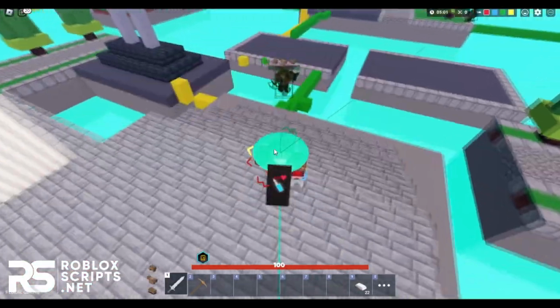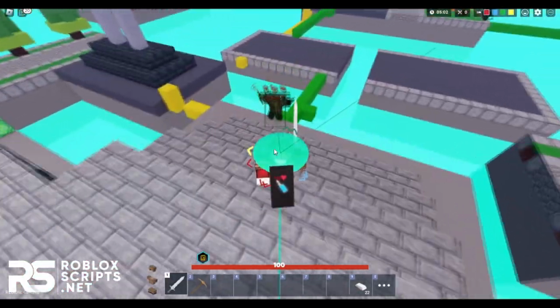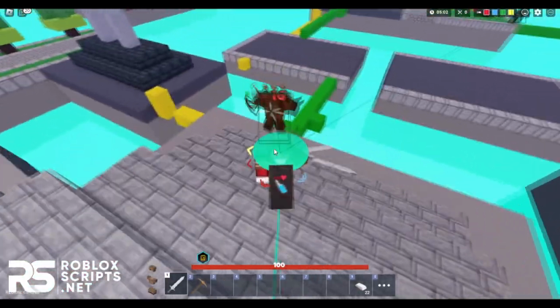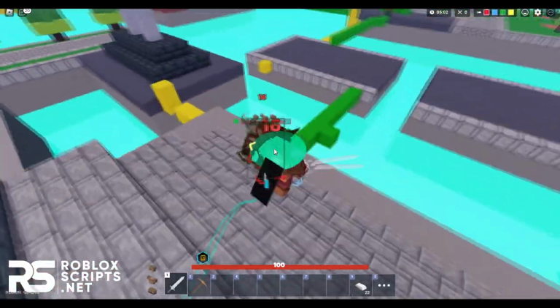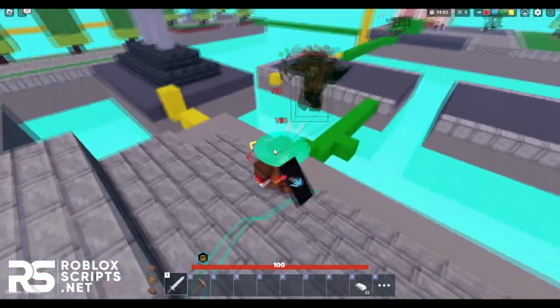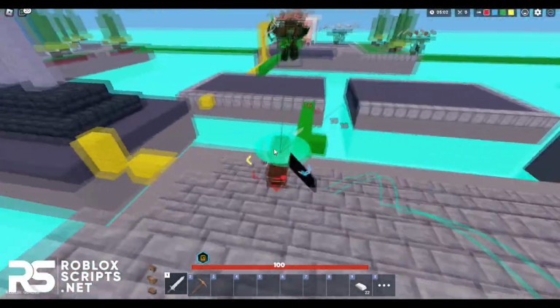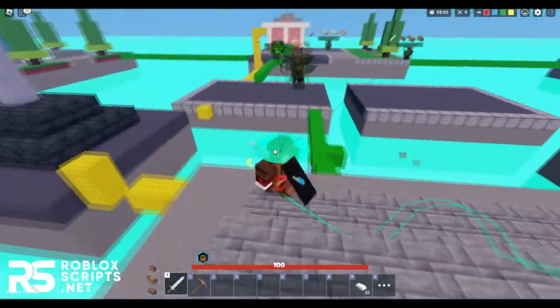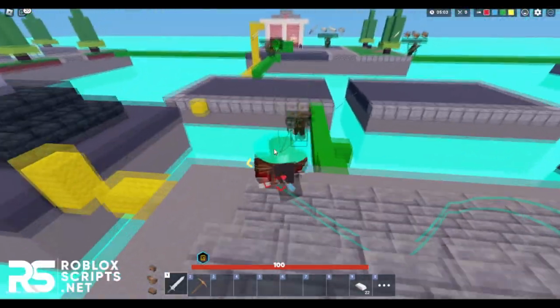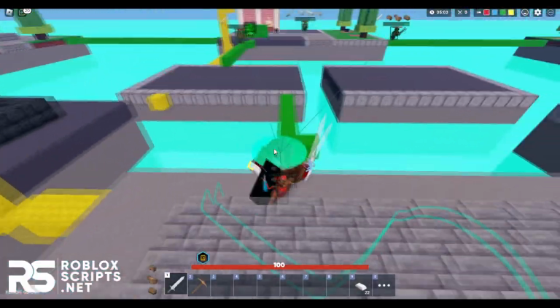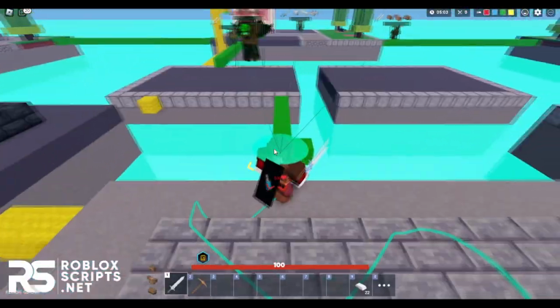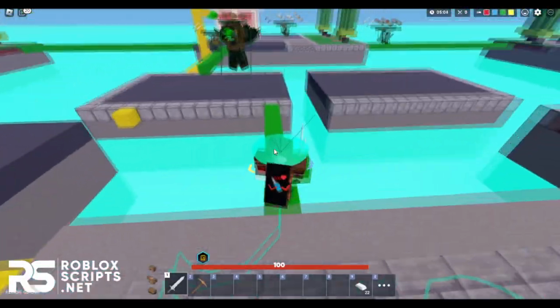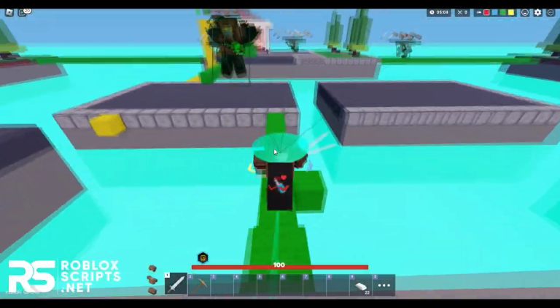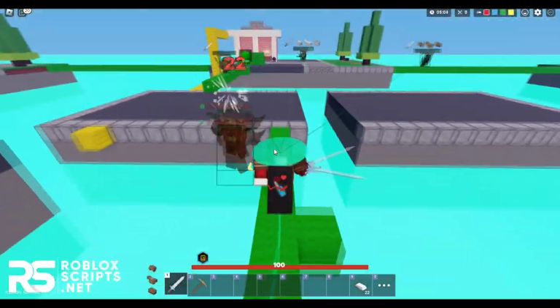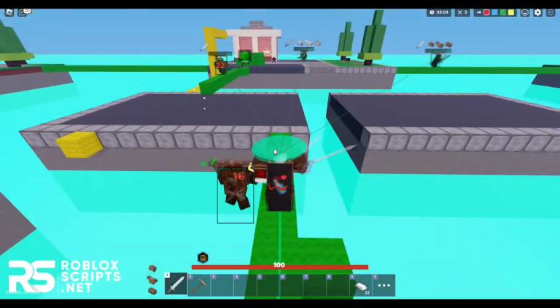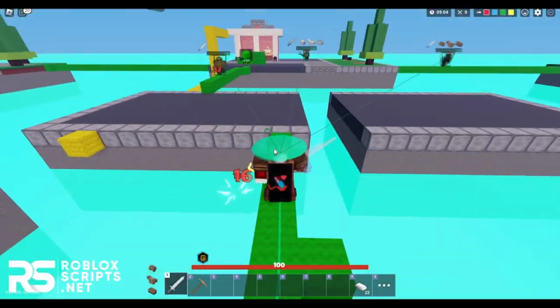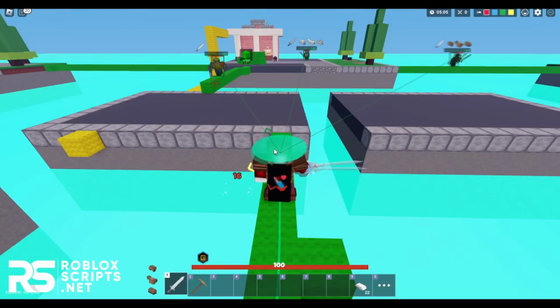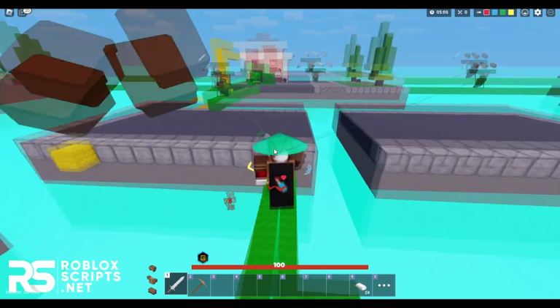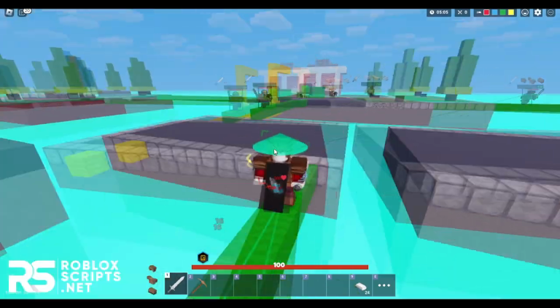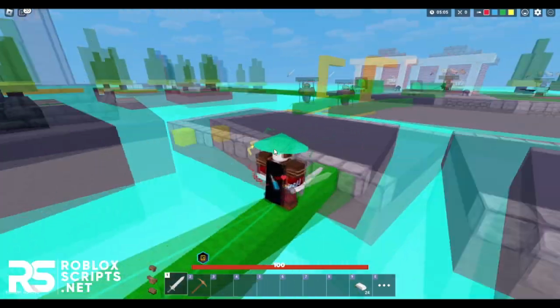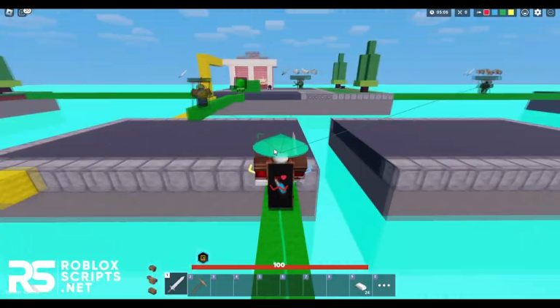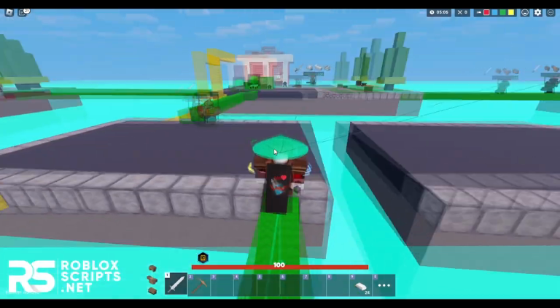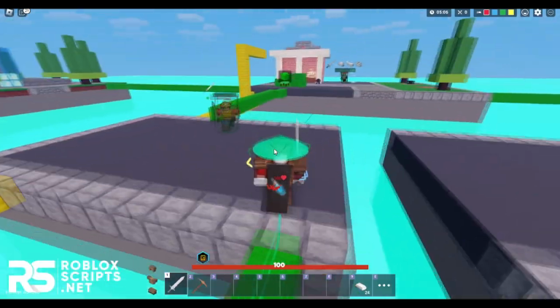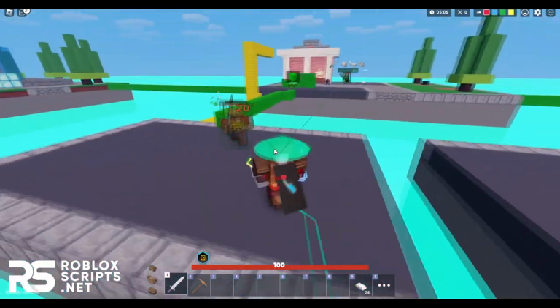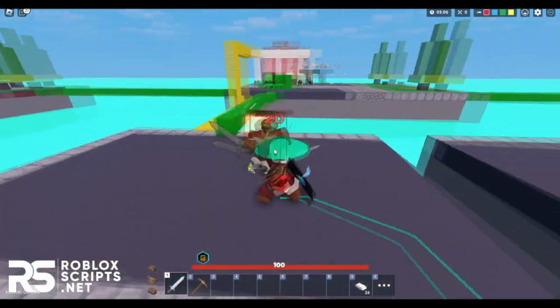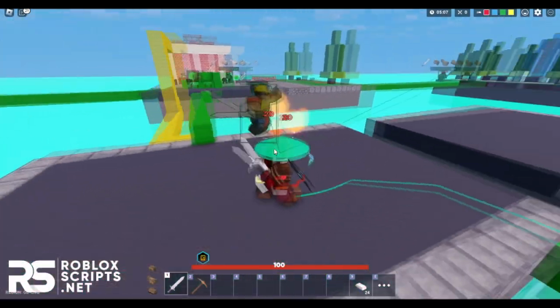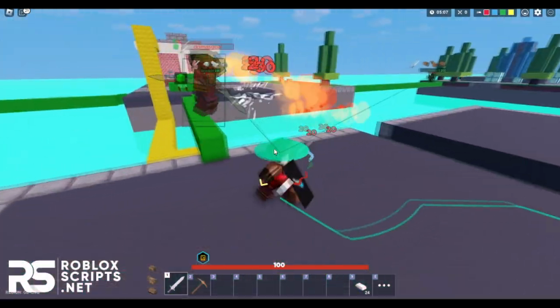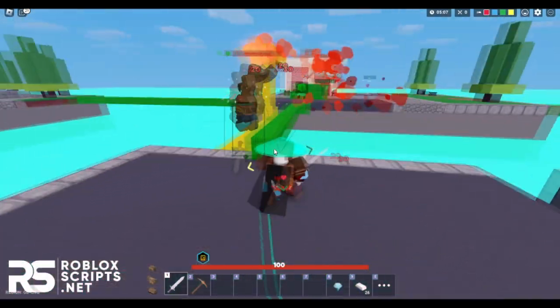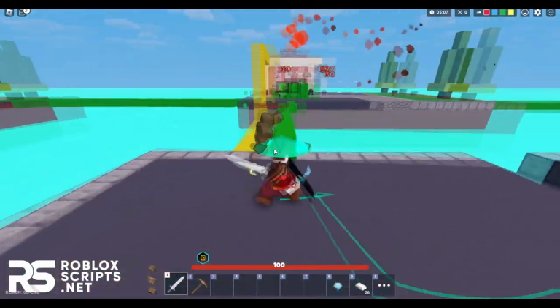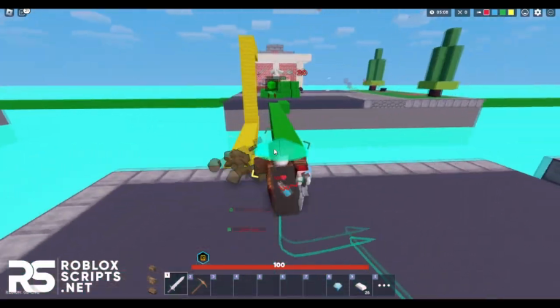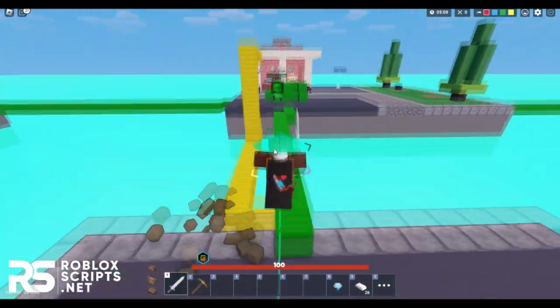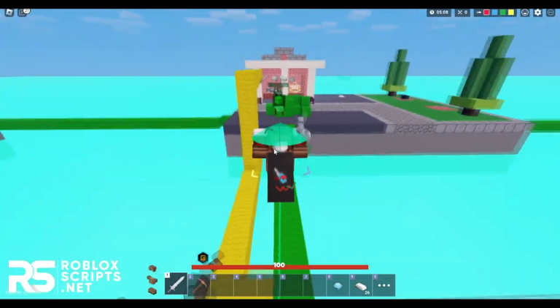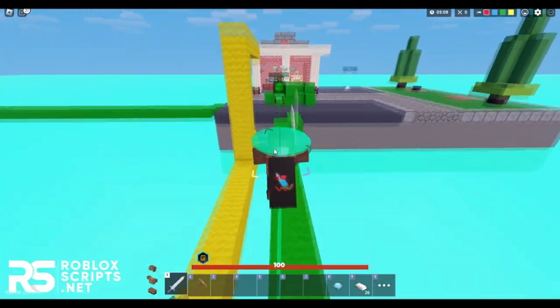With this GUI, you can kill Aura, you can fly, and you can even have ESP. I'll be showing you how you can download and use these scripts in this video, so make sure to watch it fully.